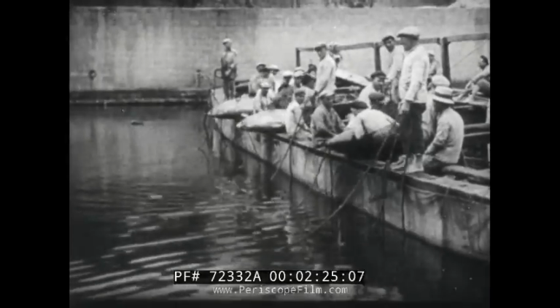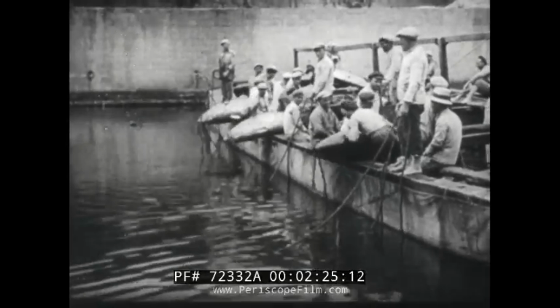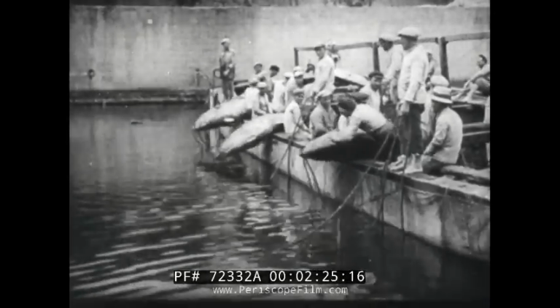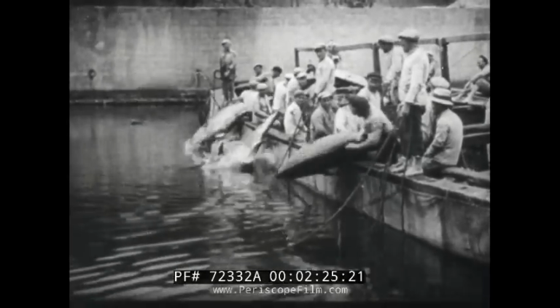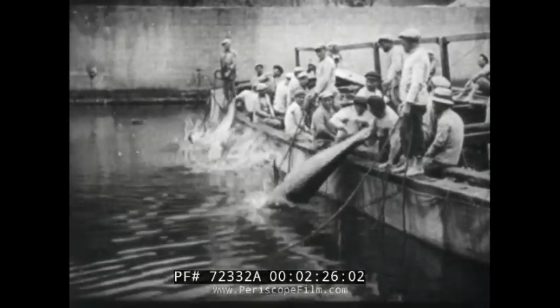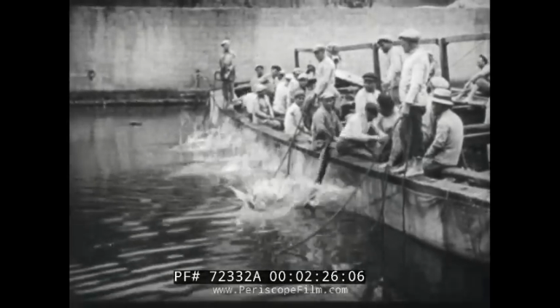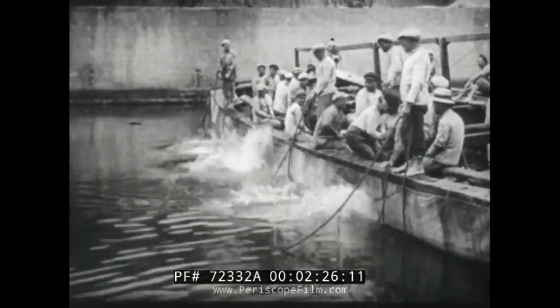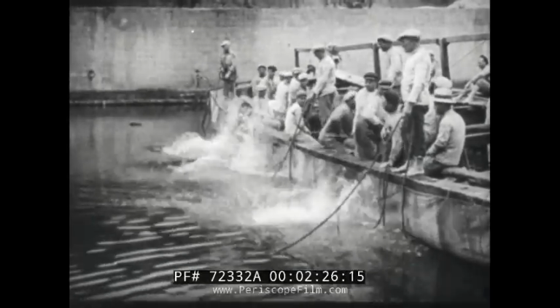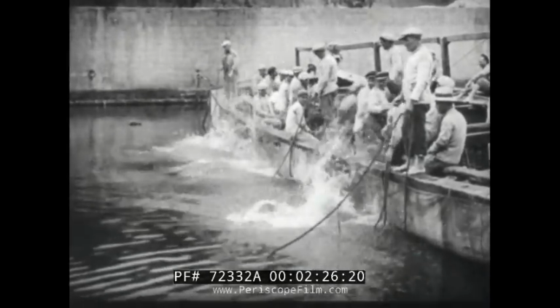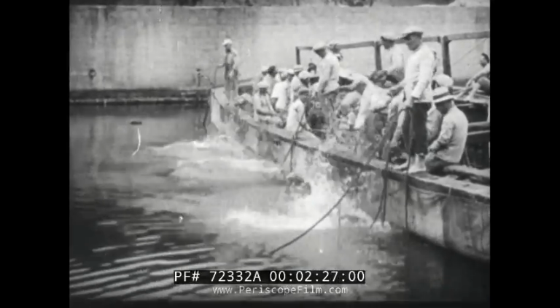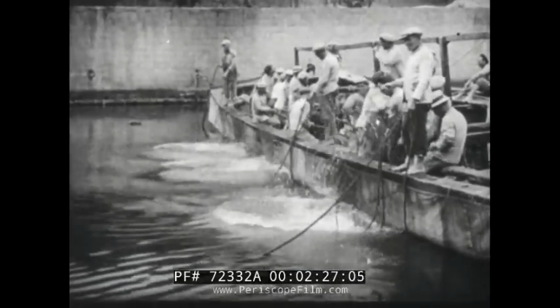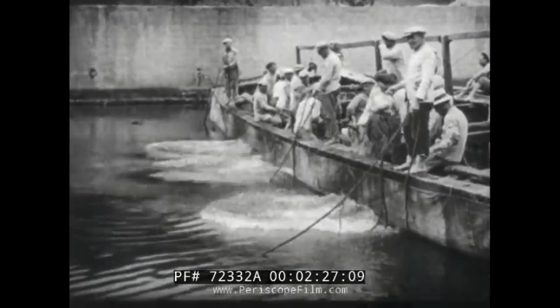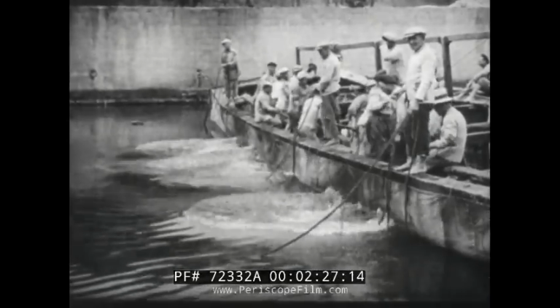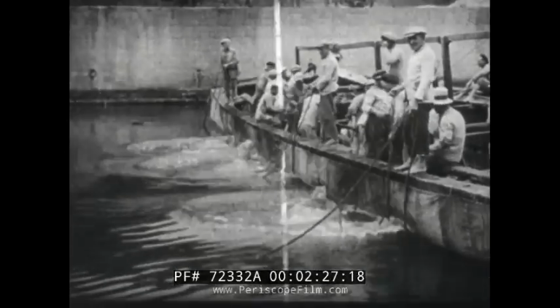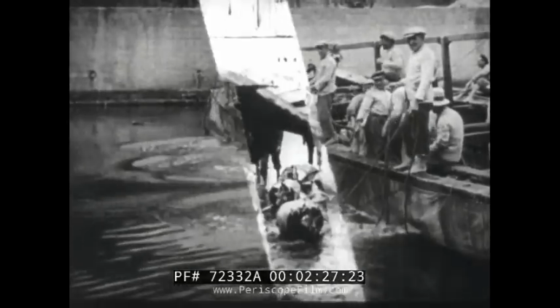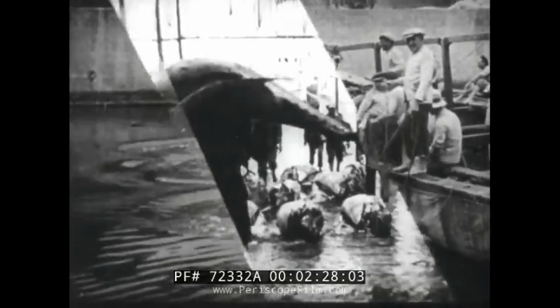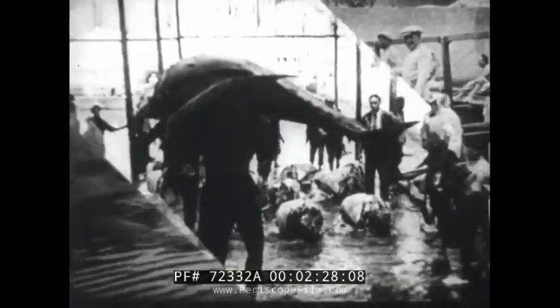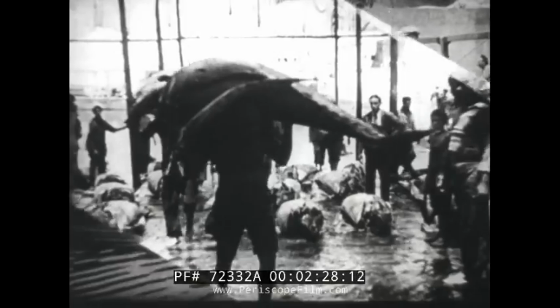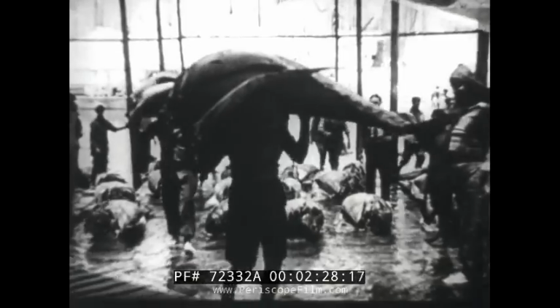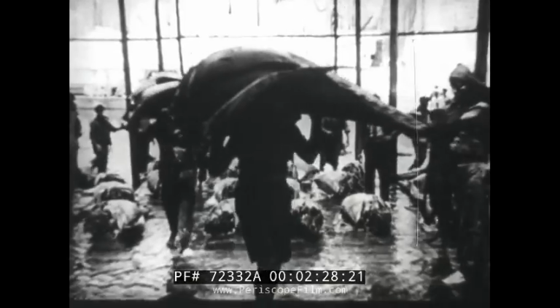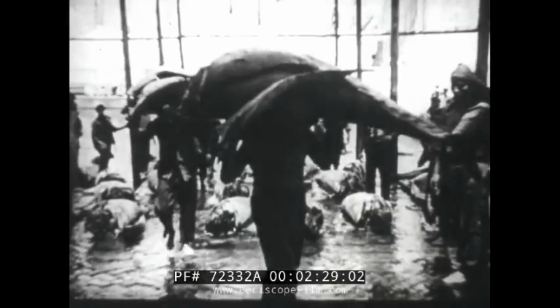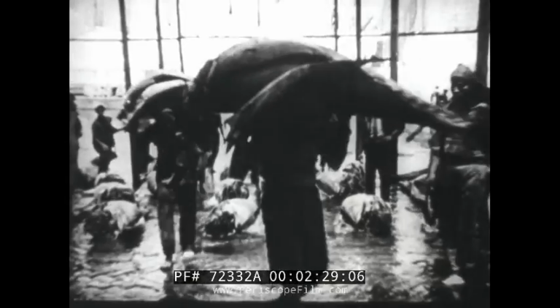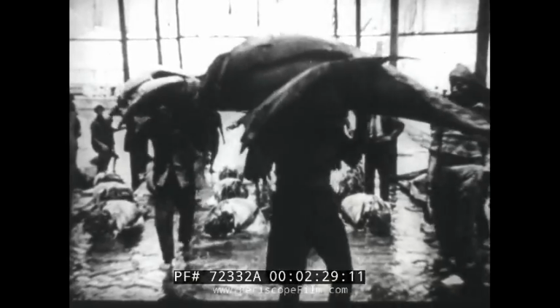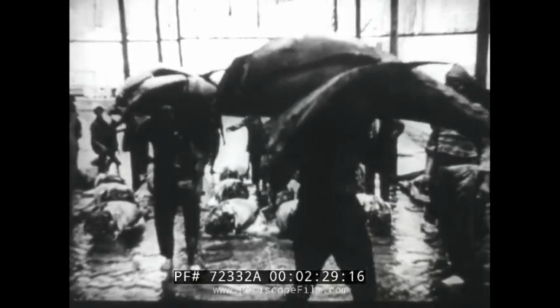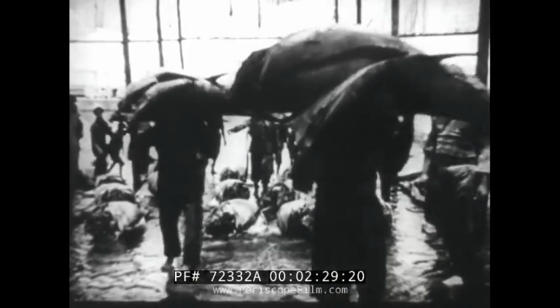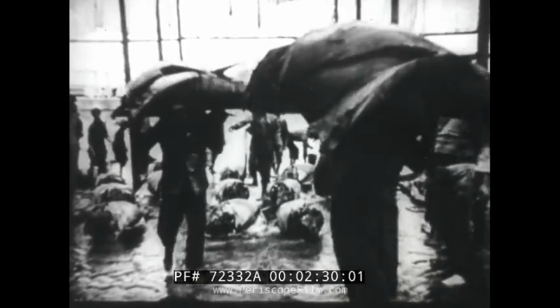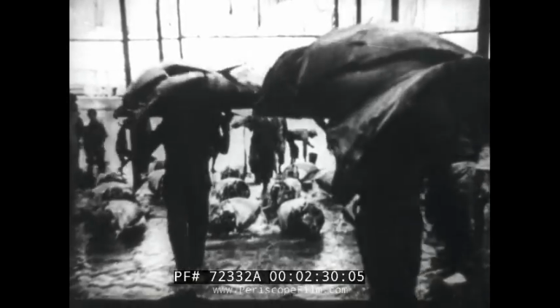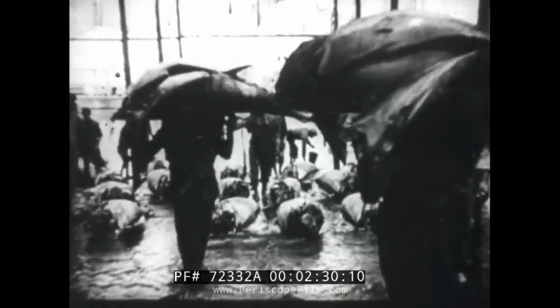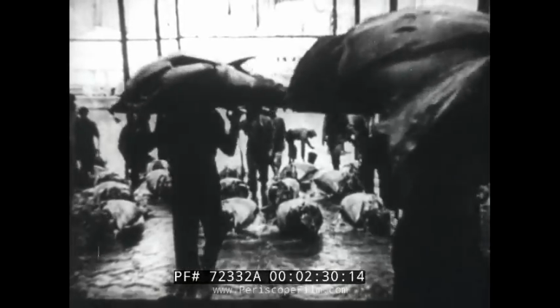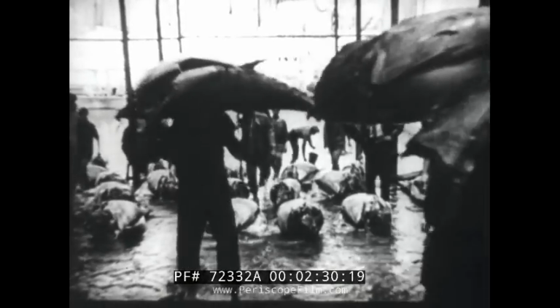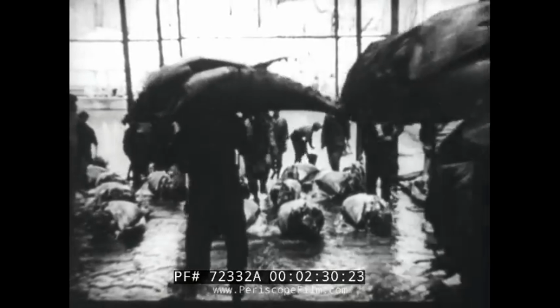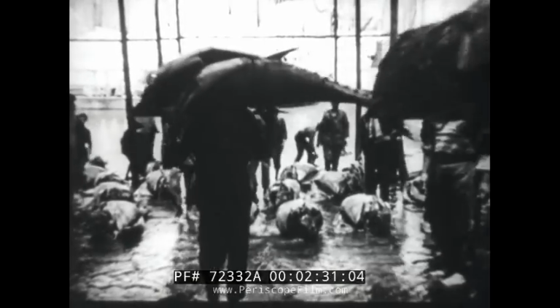That's a lot of tuna. Into the safety pond they go — 10,000 pounds of tuna in a day's catch.